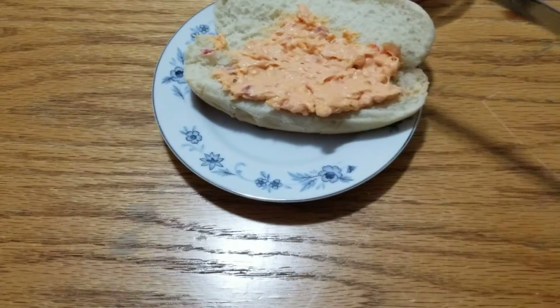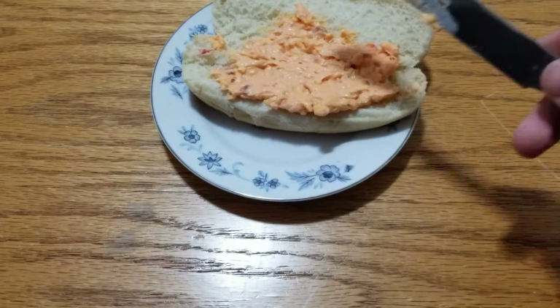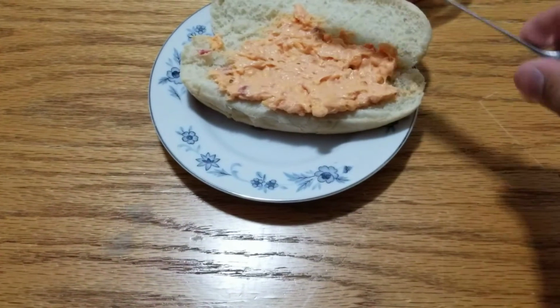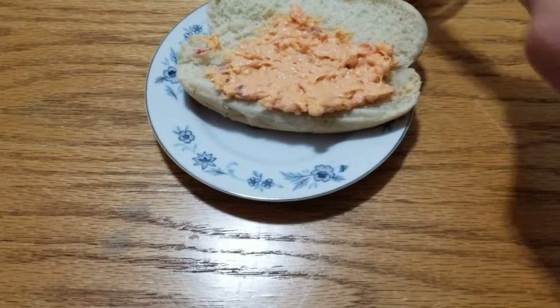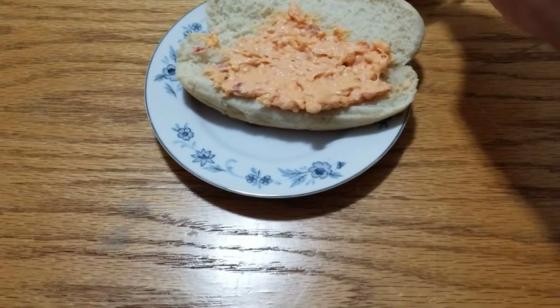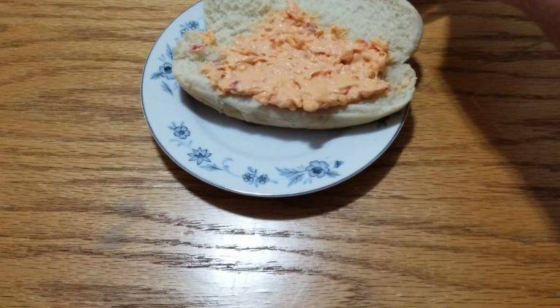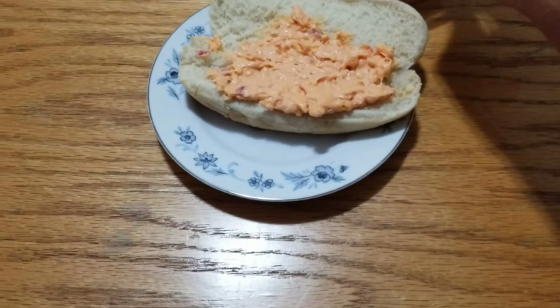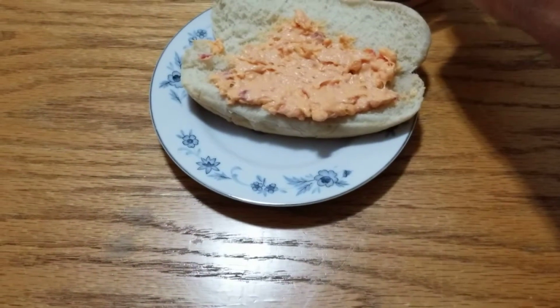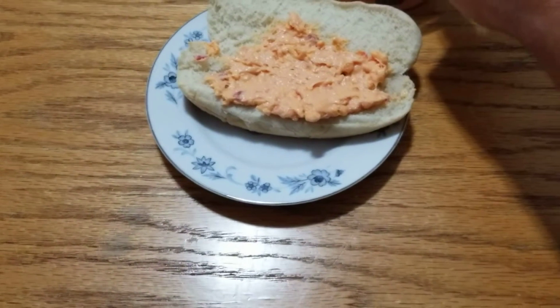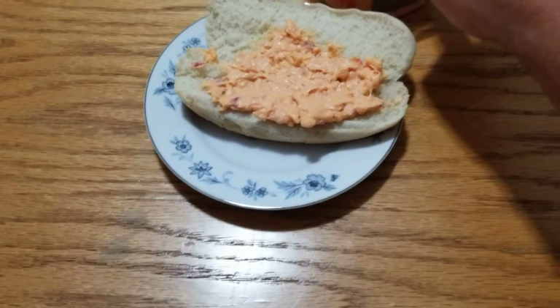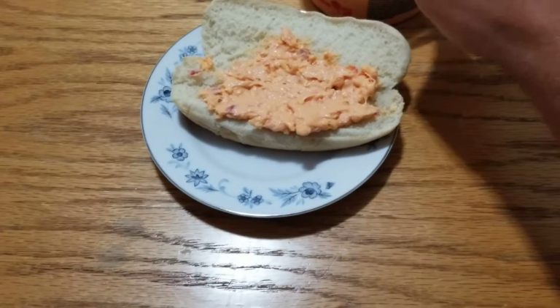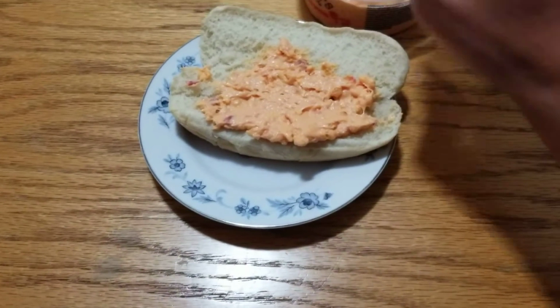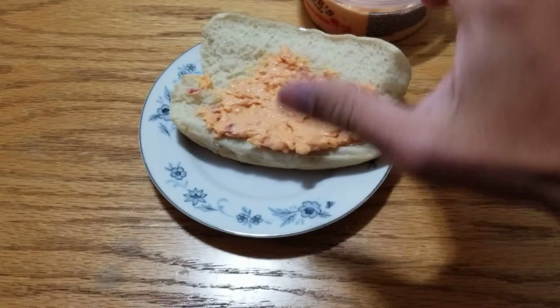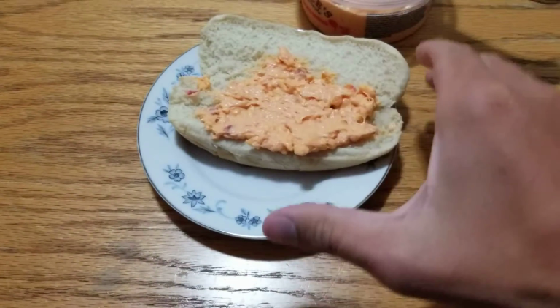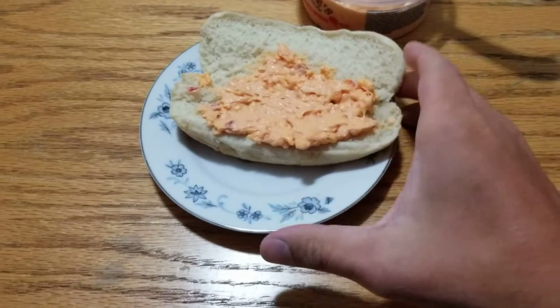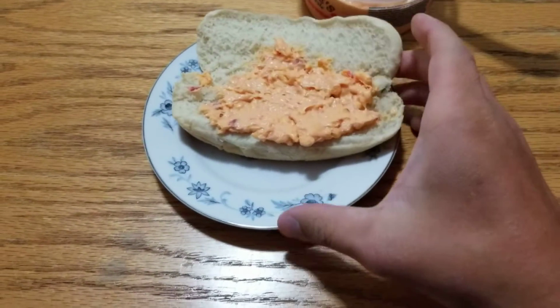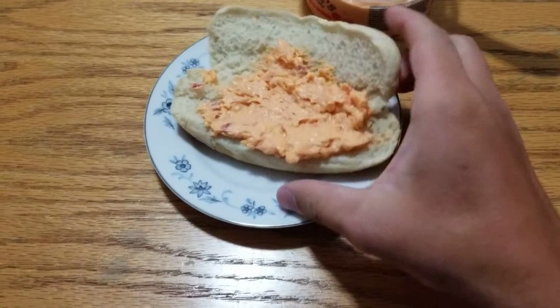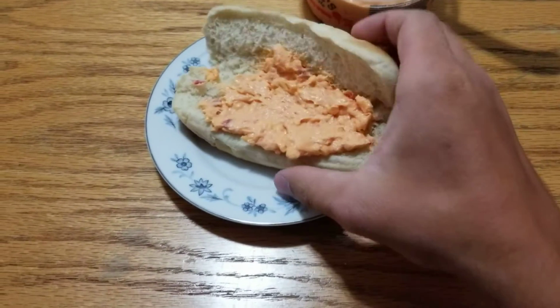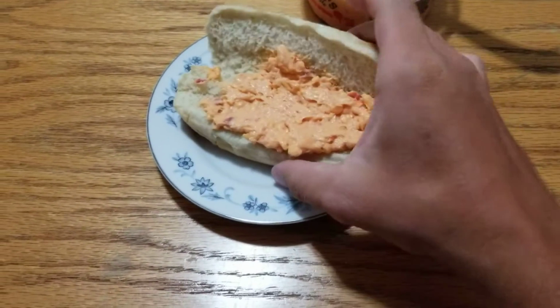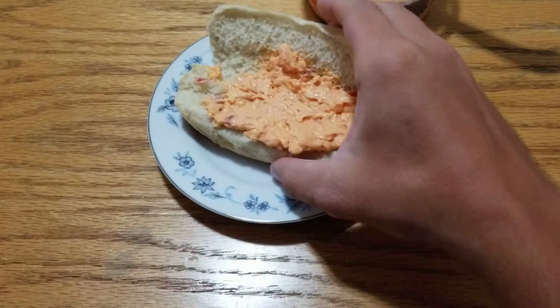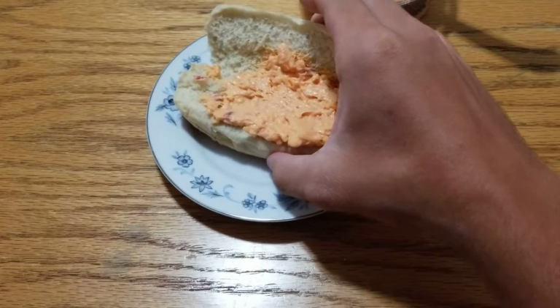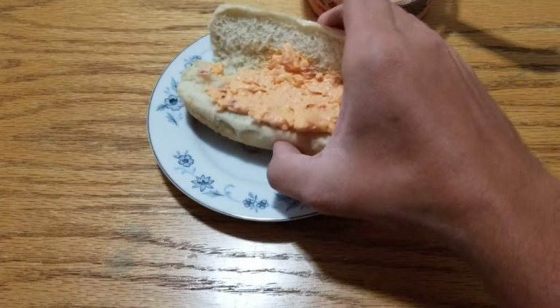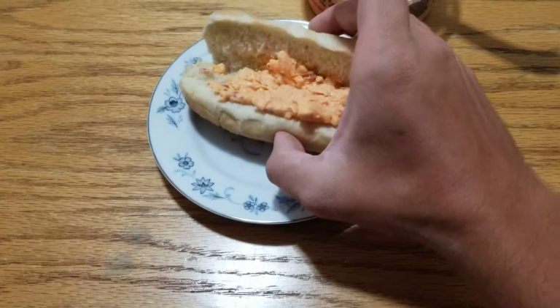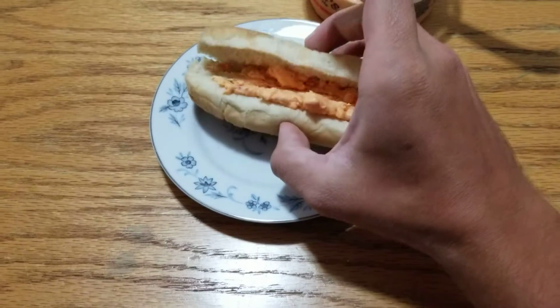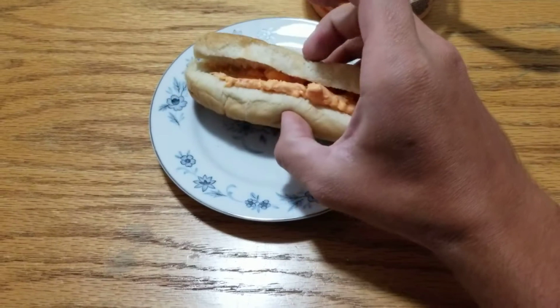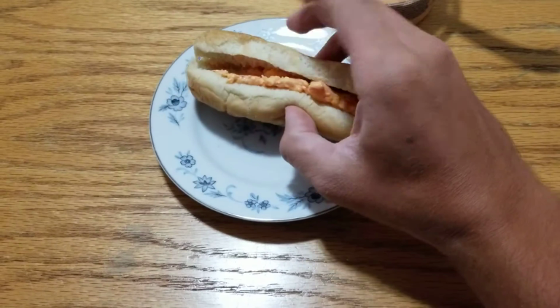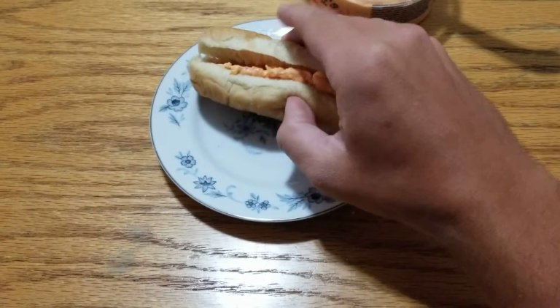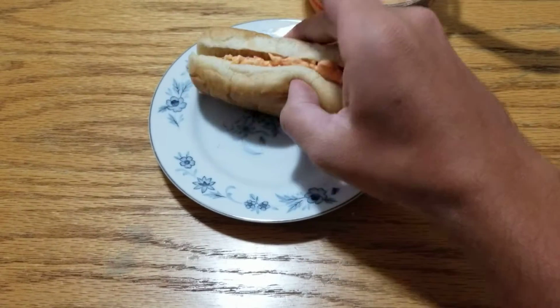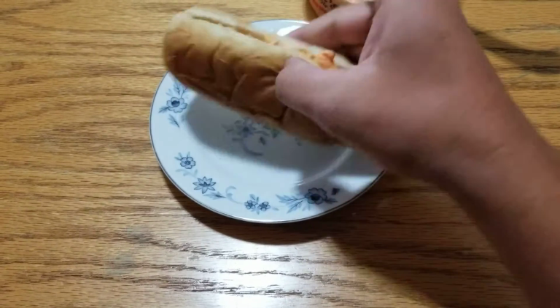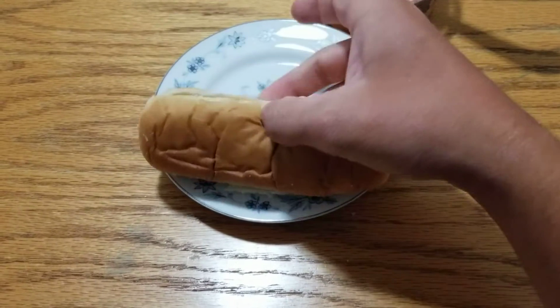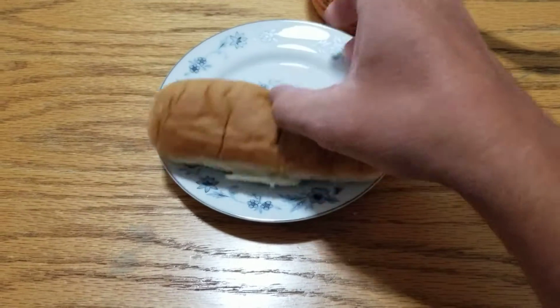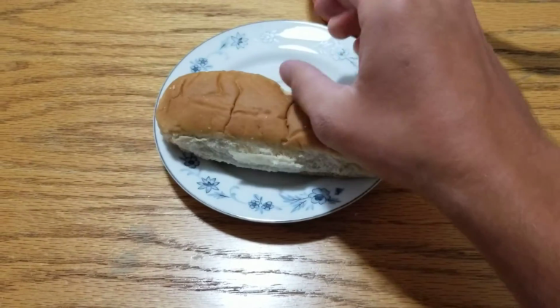And there you go. There's a pimento cheese sandwich. To make it a sandwich, you just close it. And there you go.